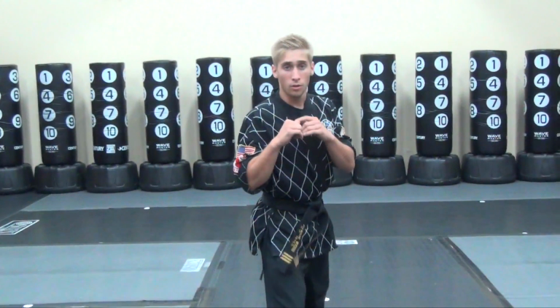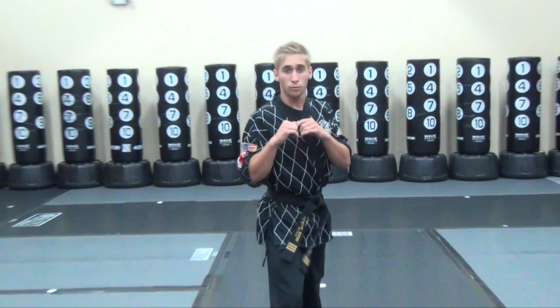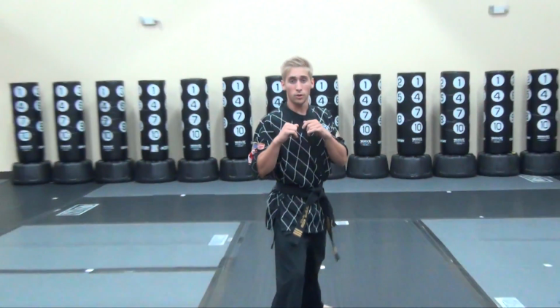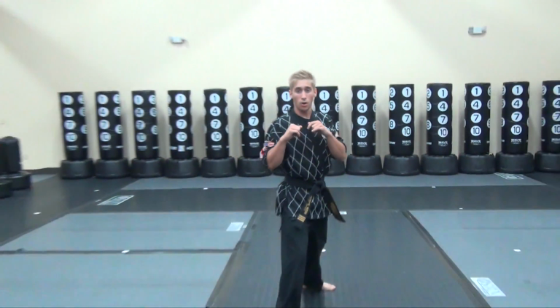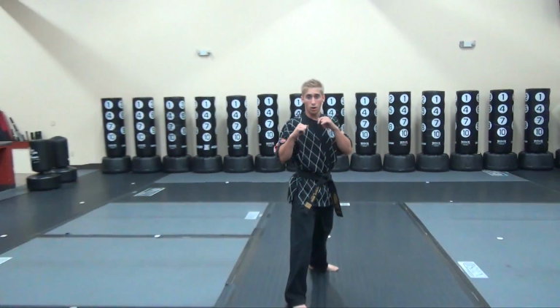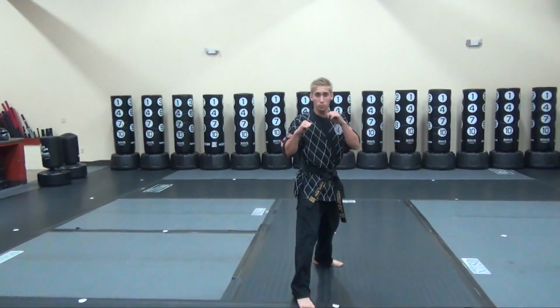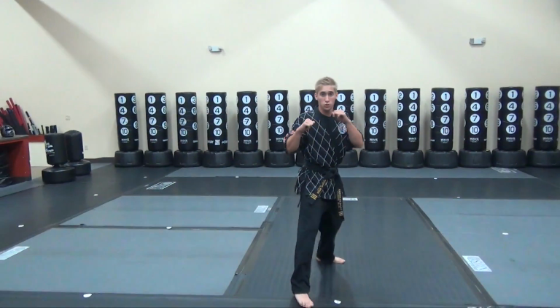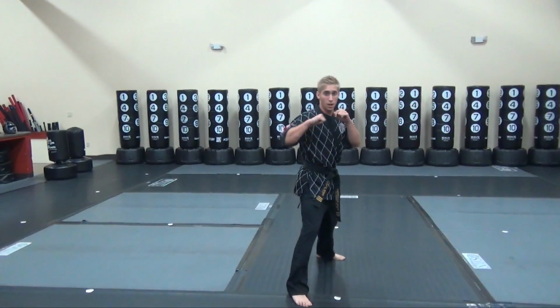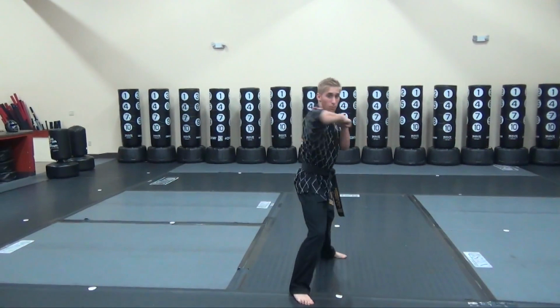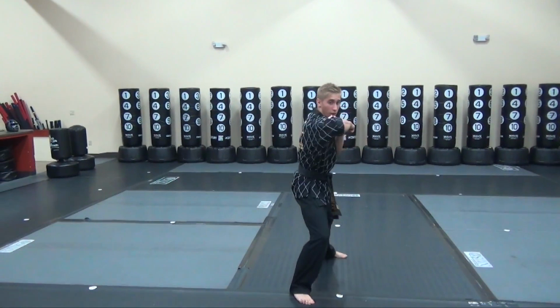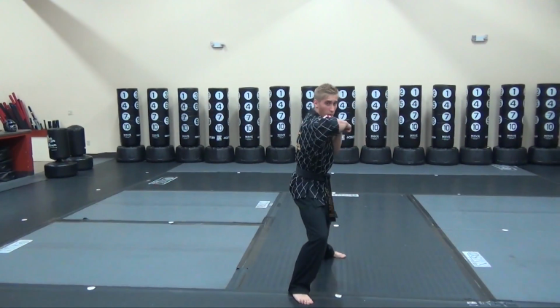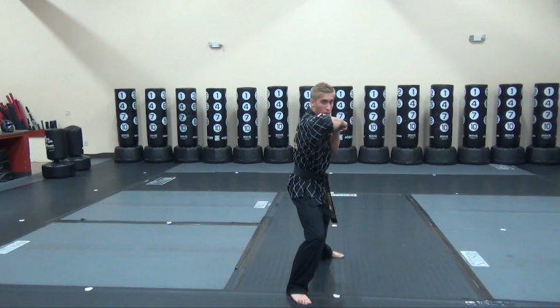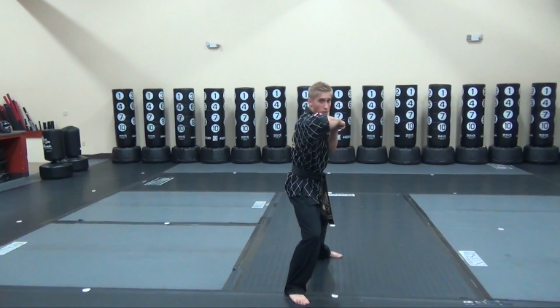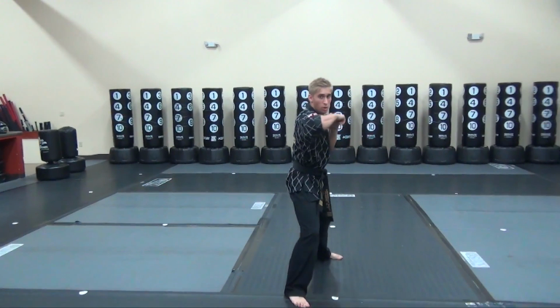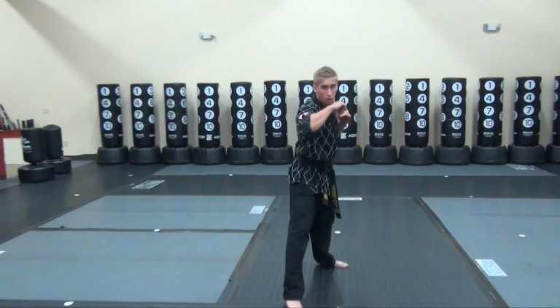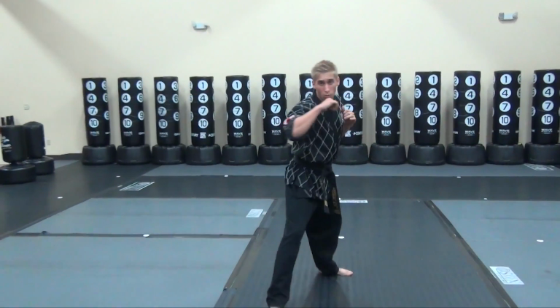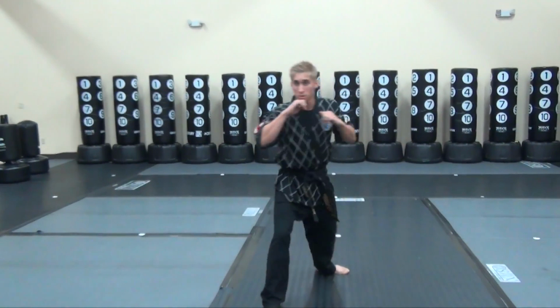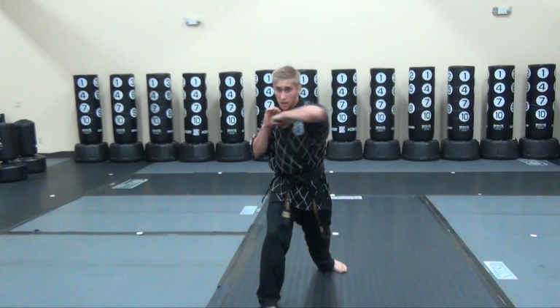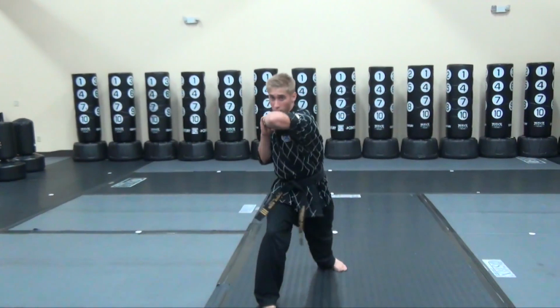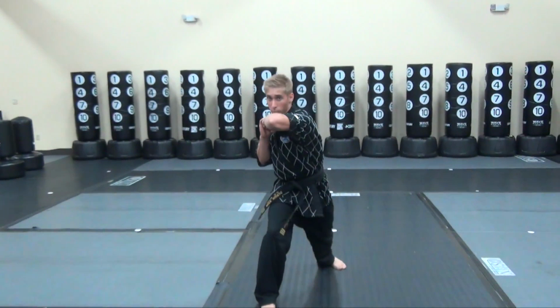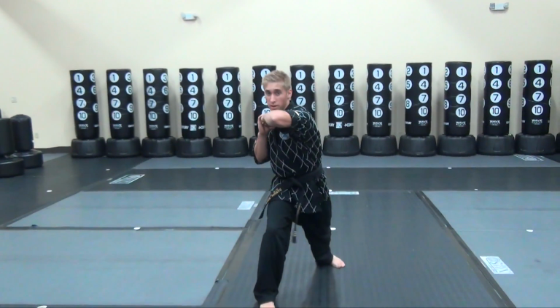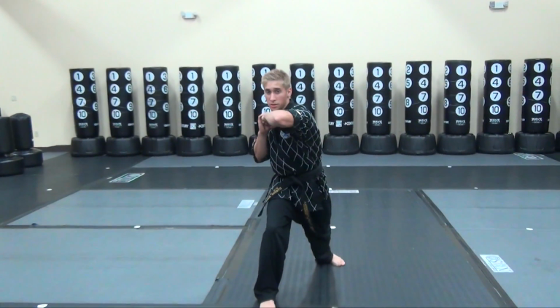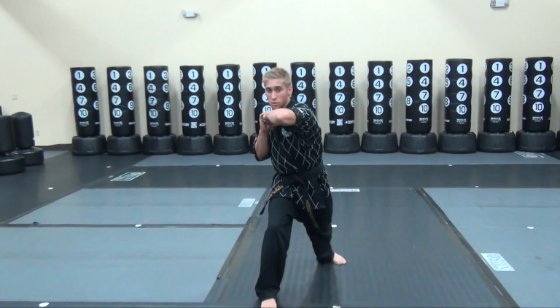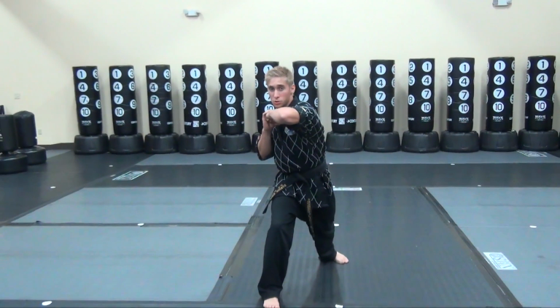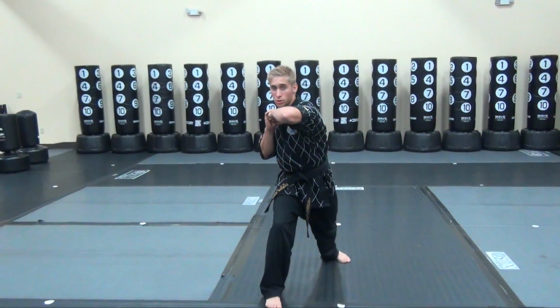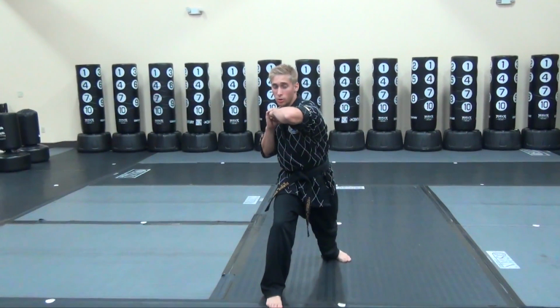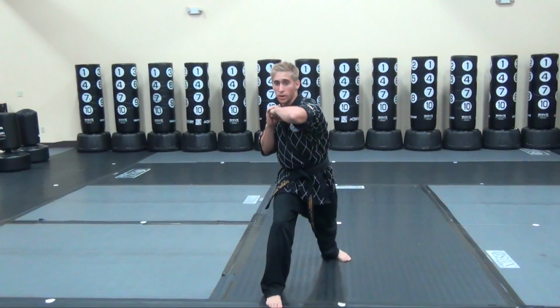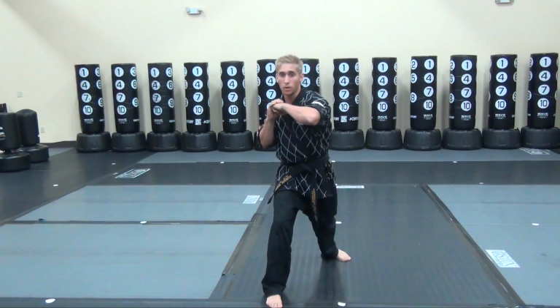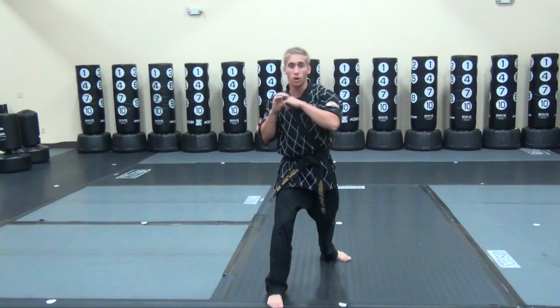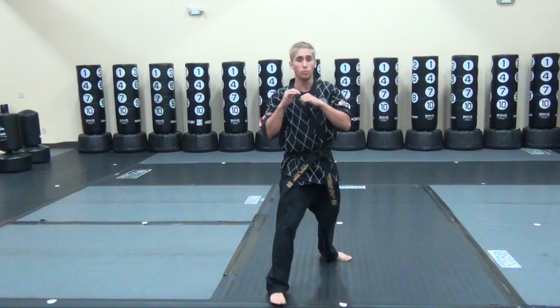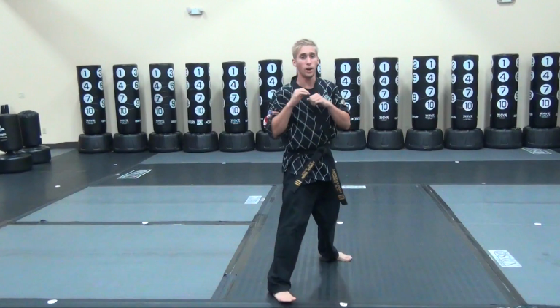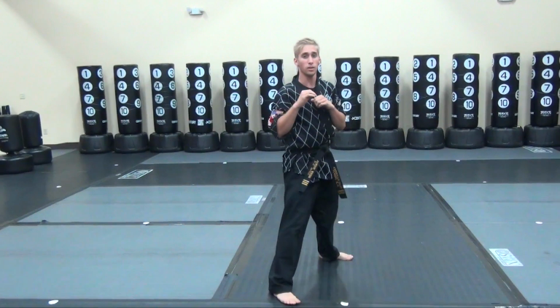Front arm jab, elbow, cross elbow — making sure we're turning our bottom.